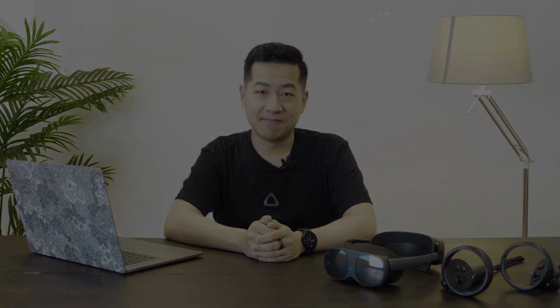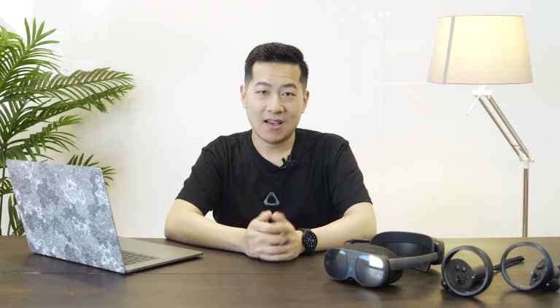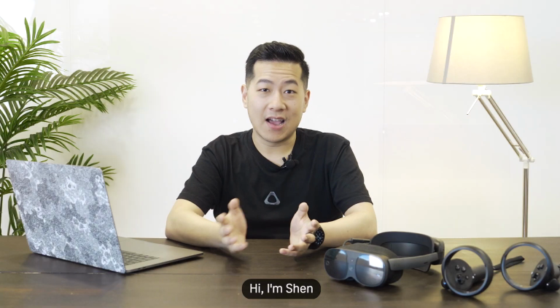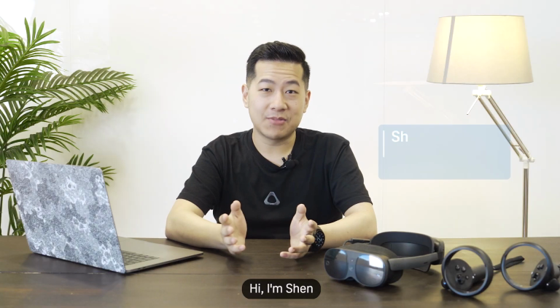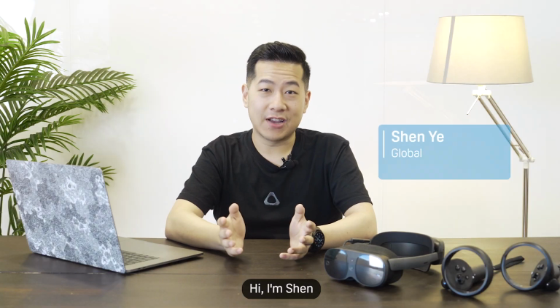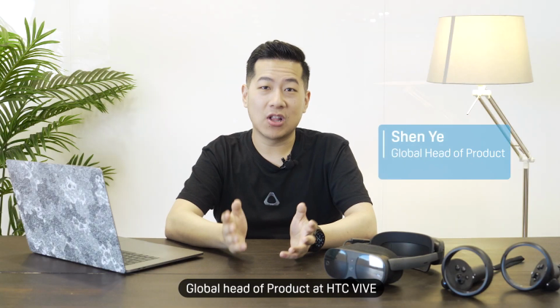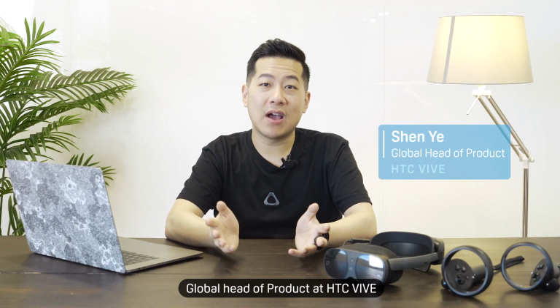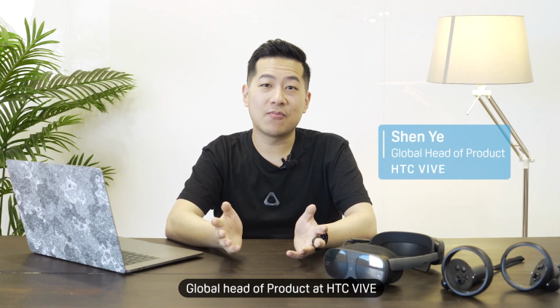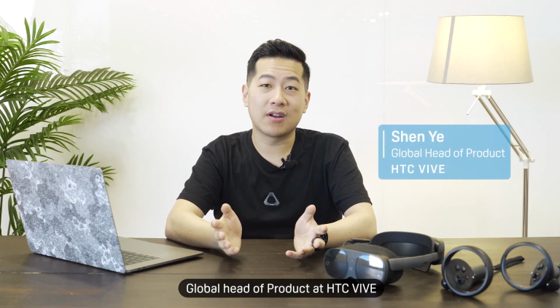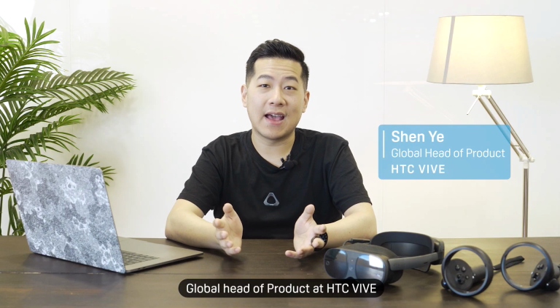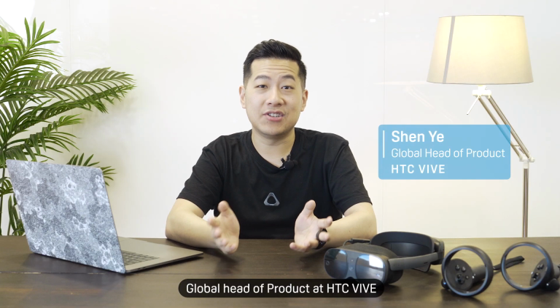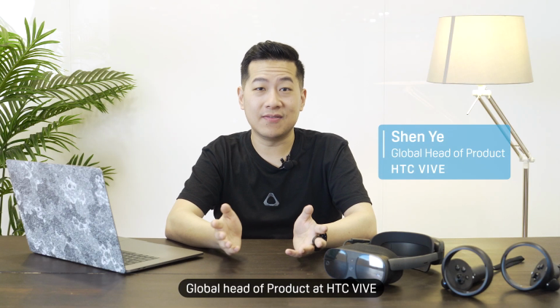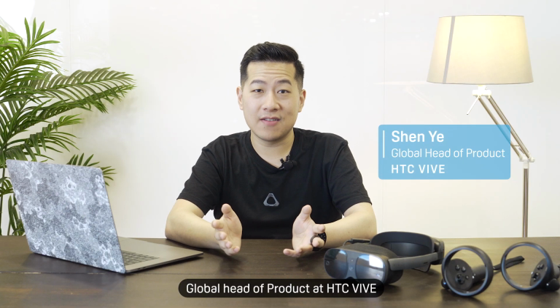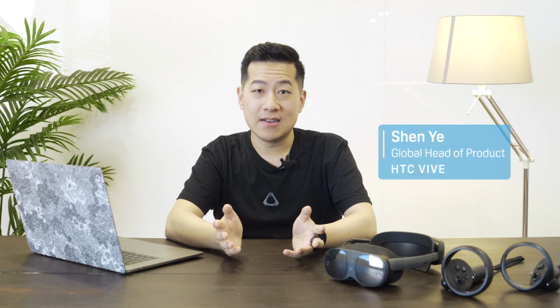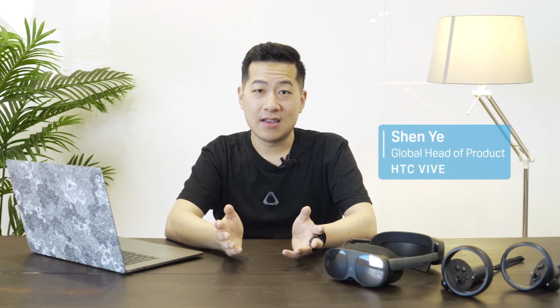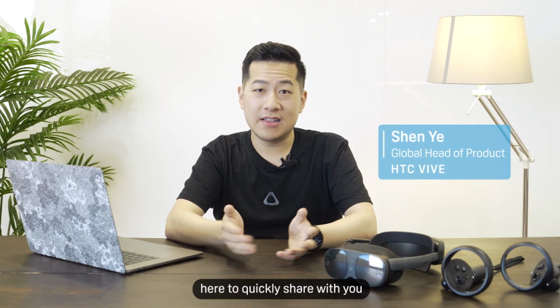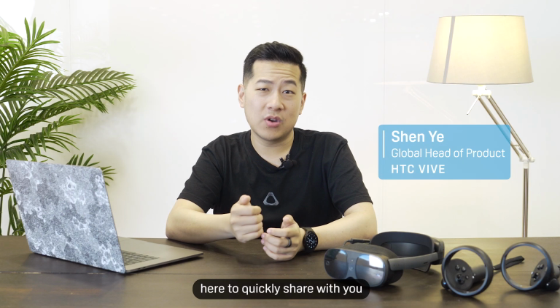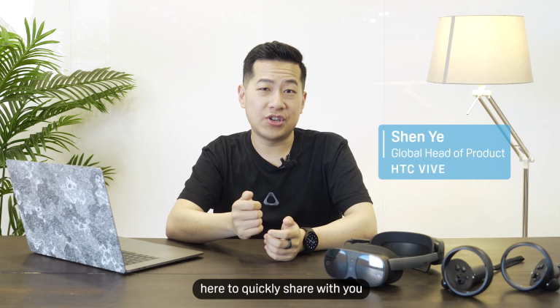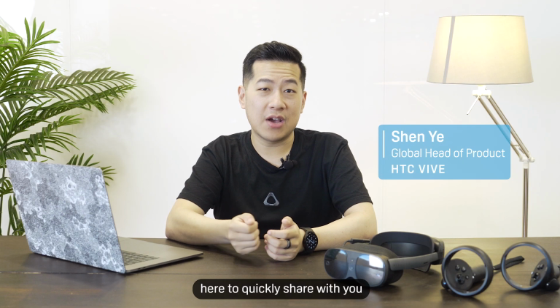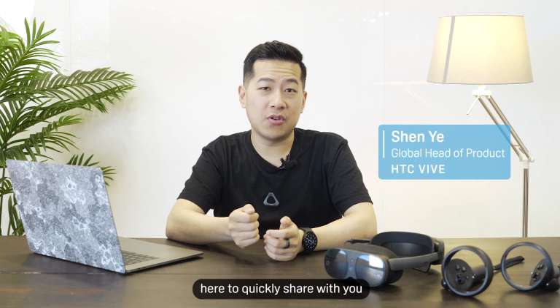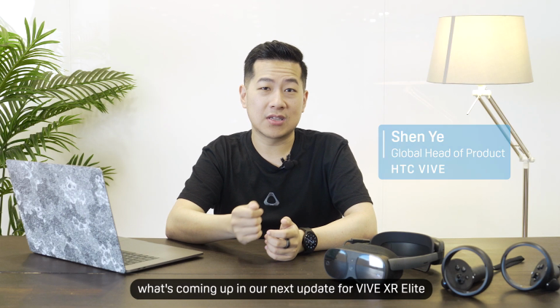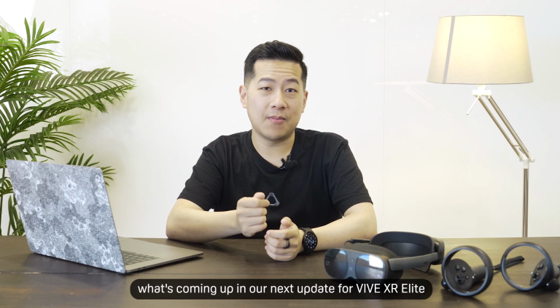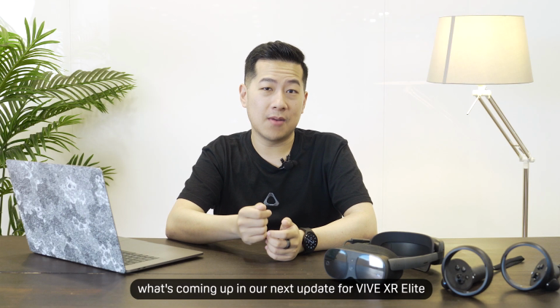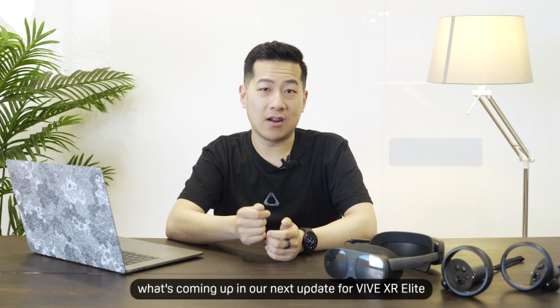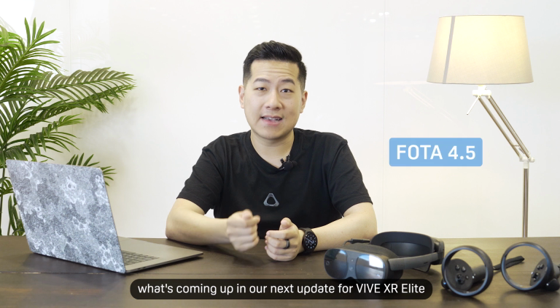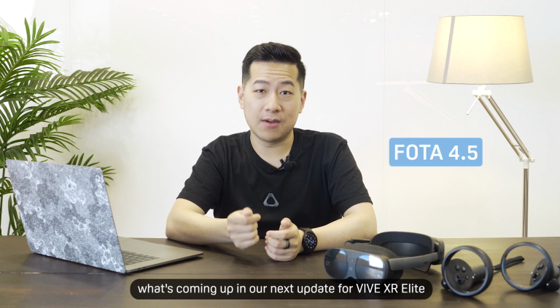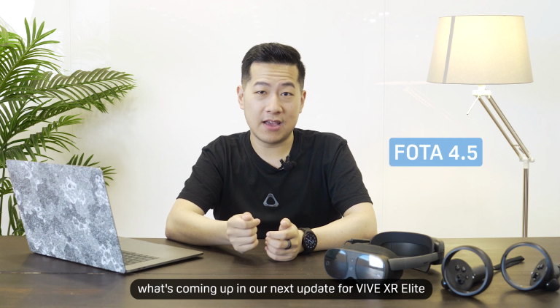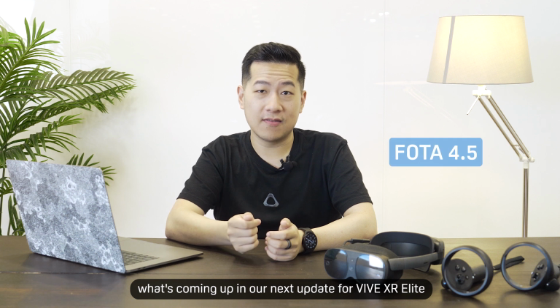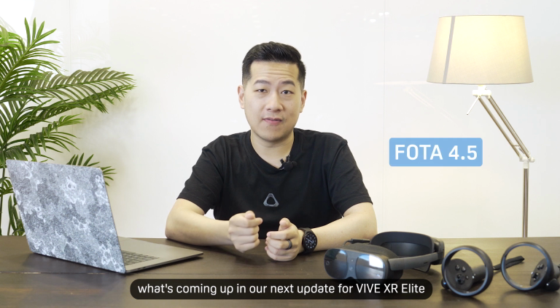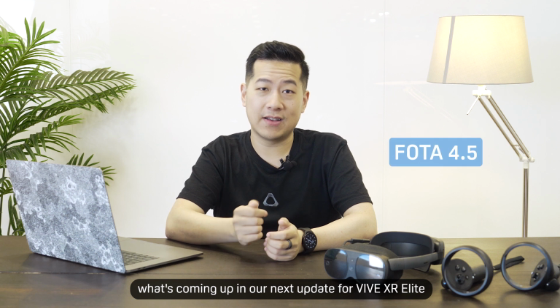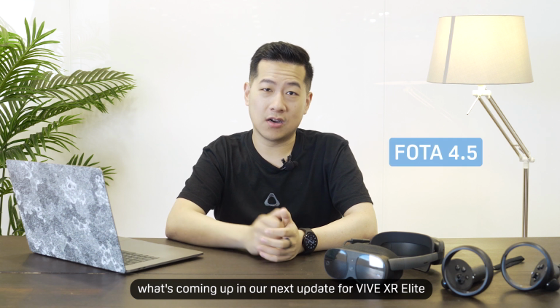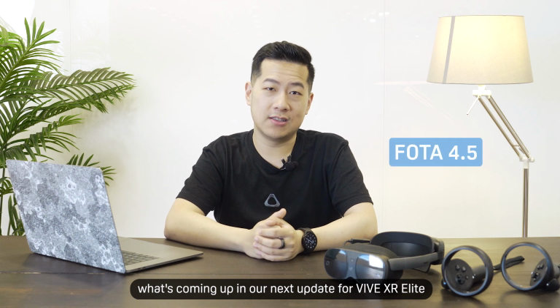Hi, I'm Shen, Global Head of Product at HTC Vive, here to quickly share with you what's coming up in our next update for Vive XR Elite.